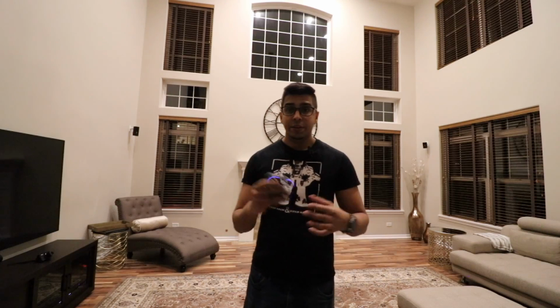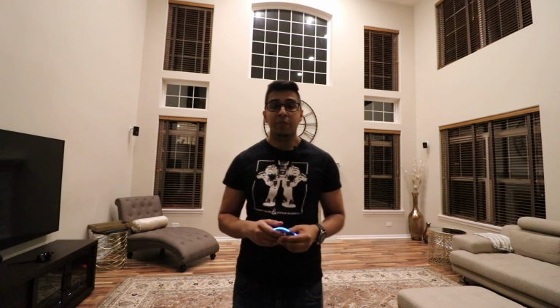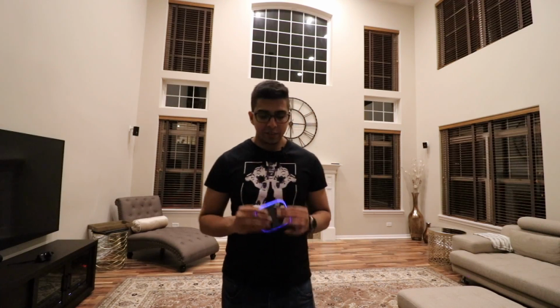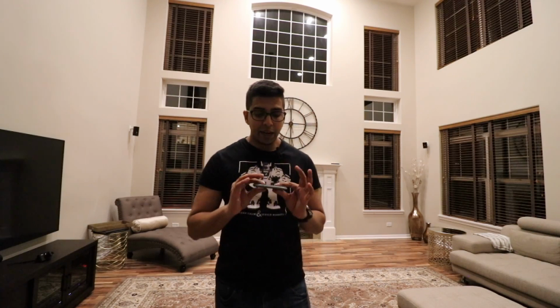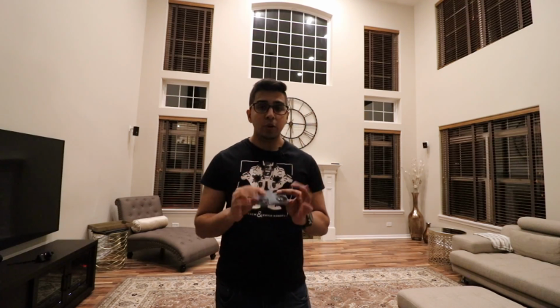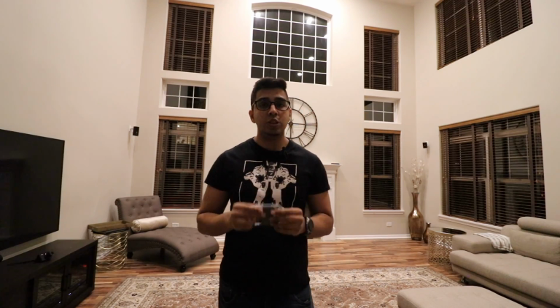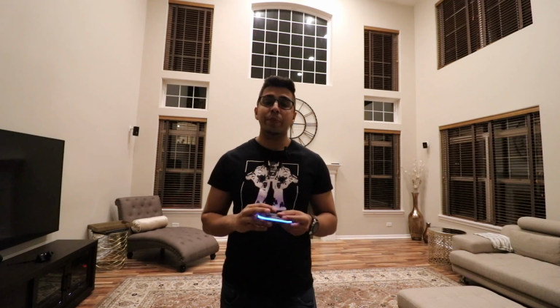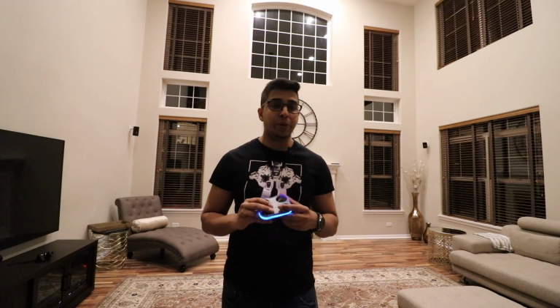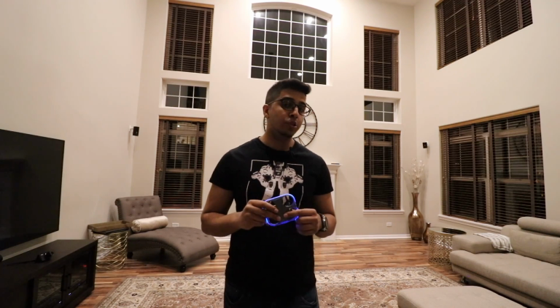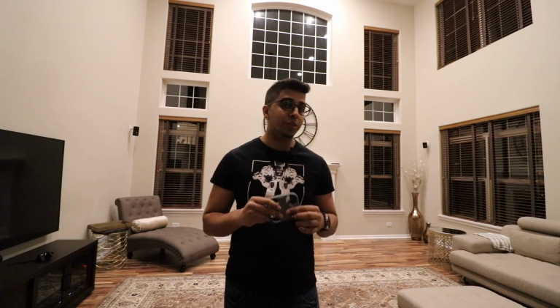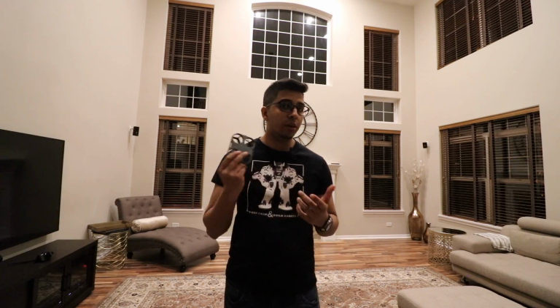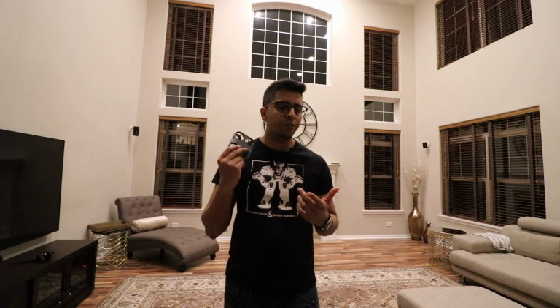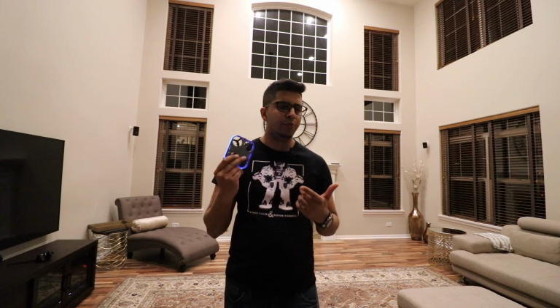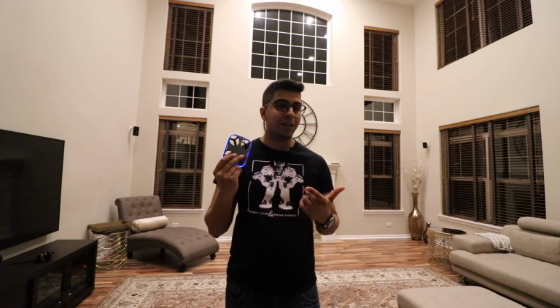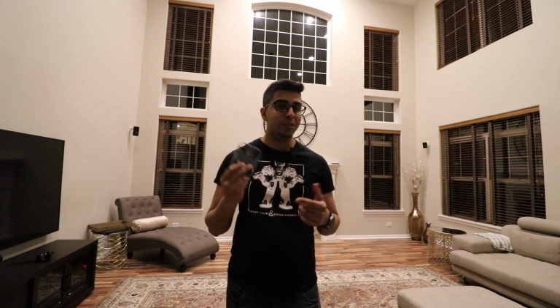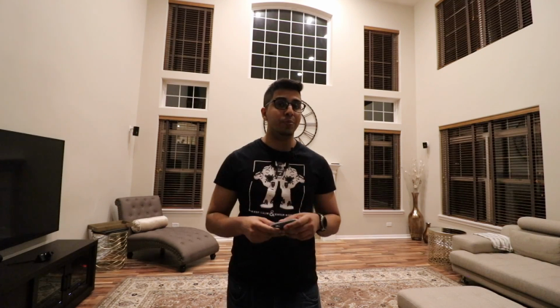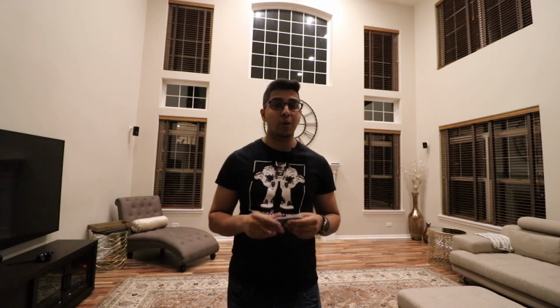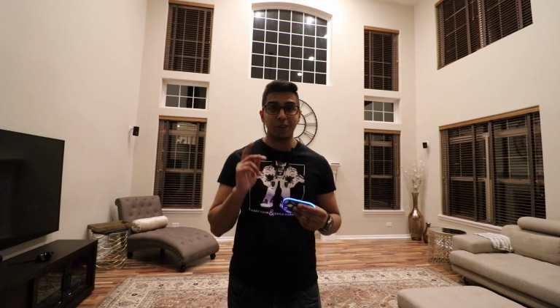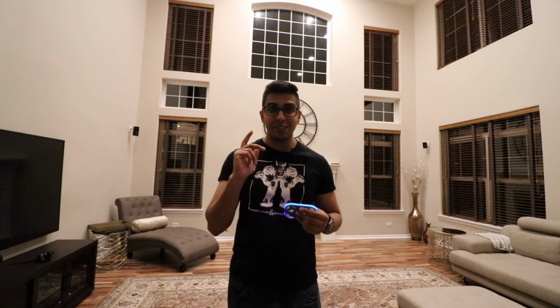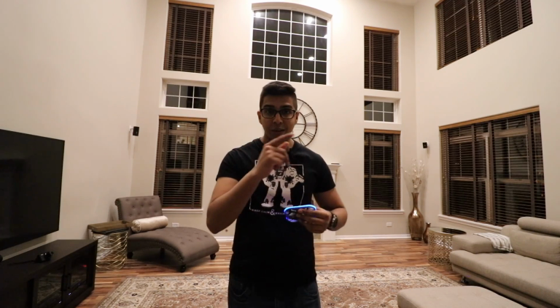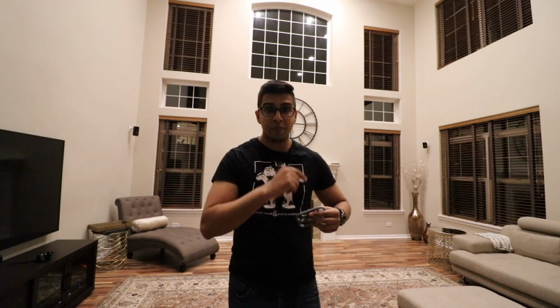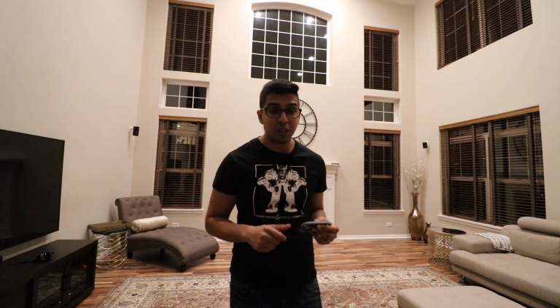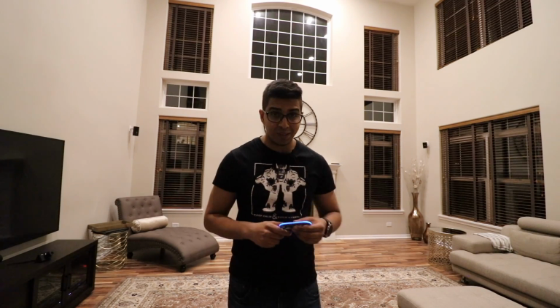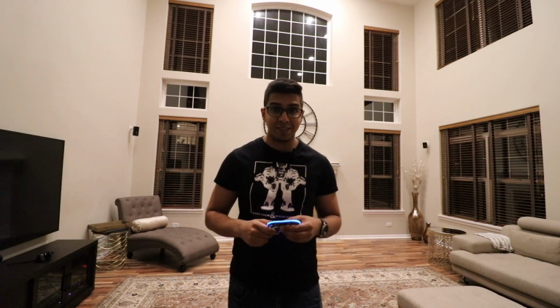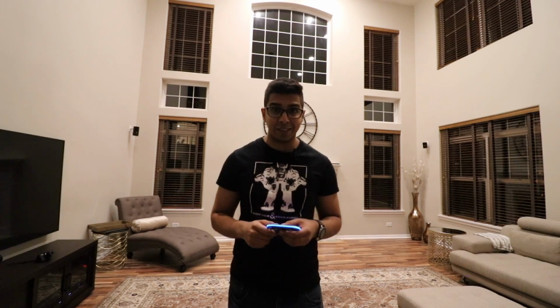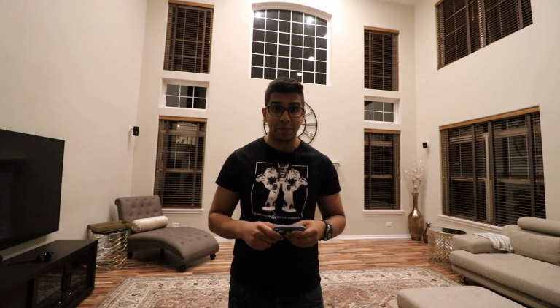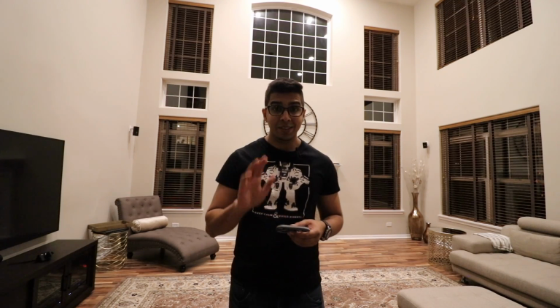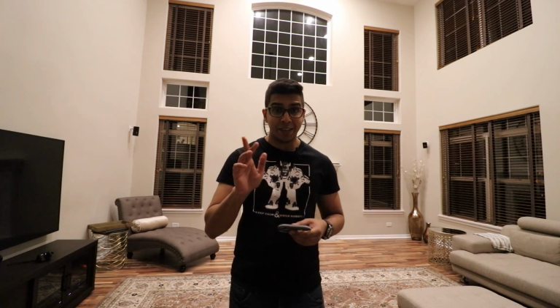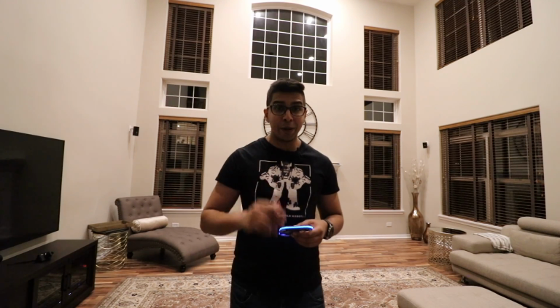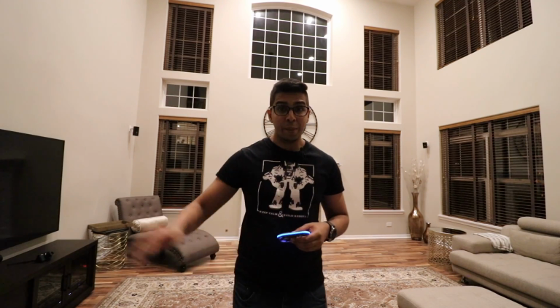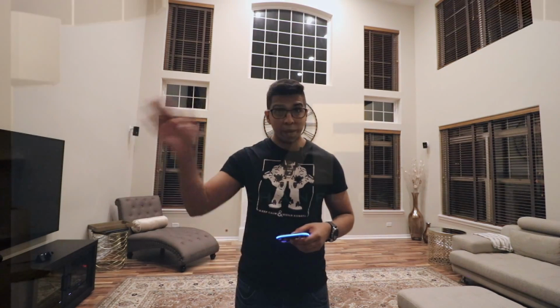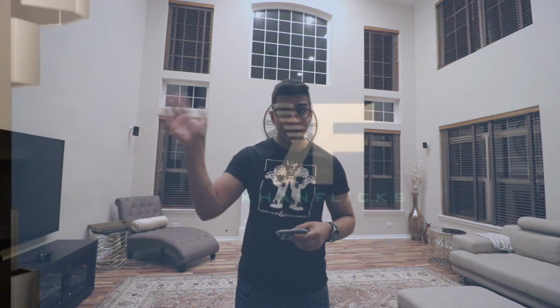If you guys have any questions about the Card Drone itself, feel free to comment down below. Otherwise, thank you again for watching — I'll see you guys next time. Take care now, bye-bye.